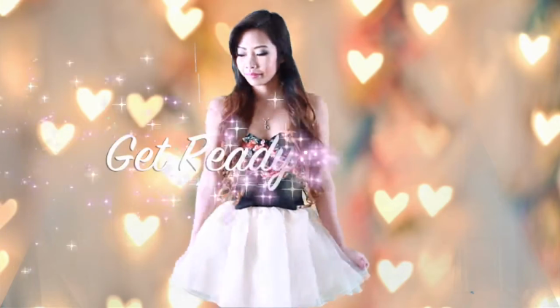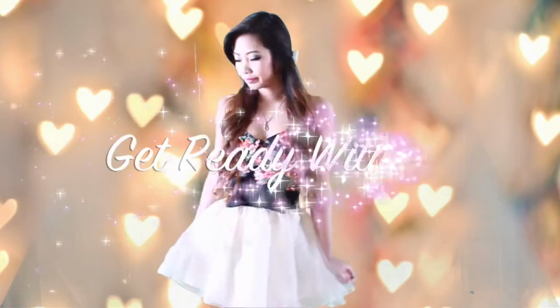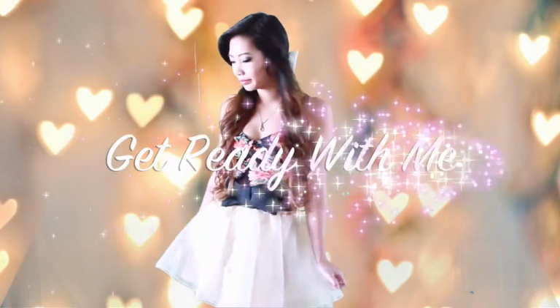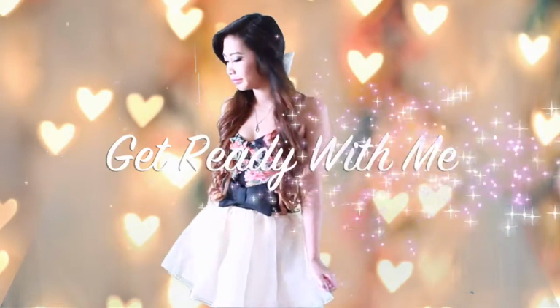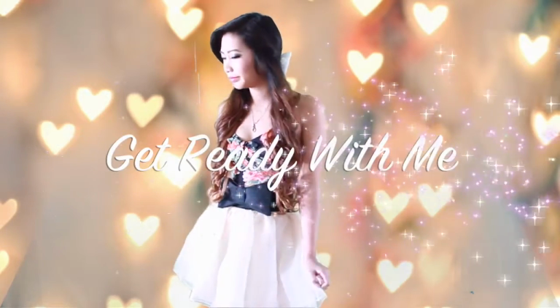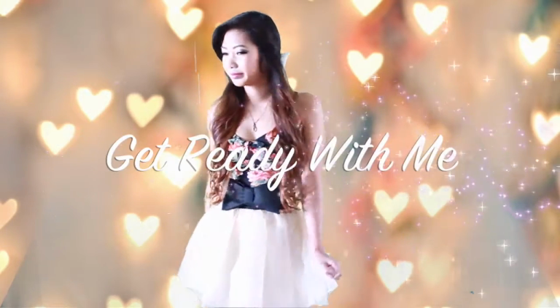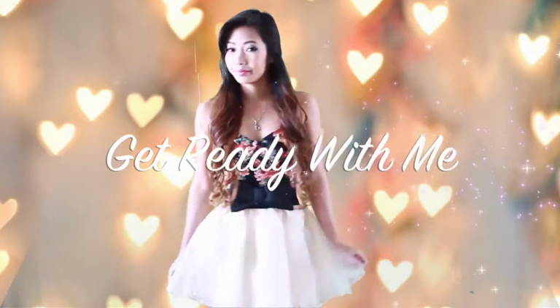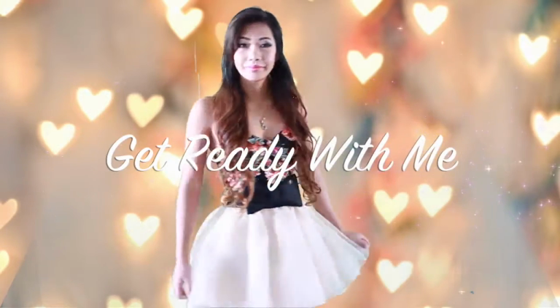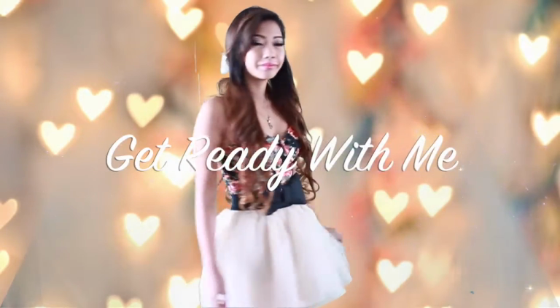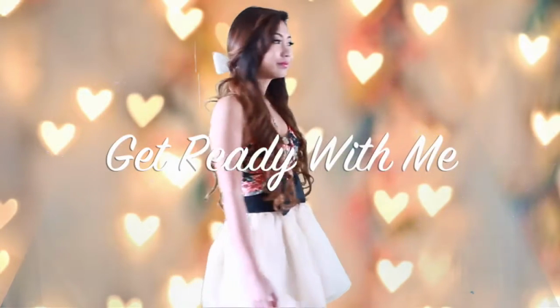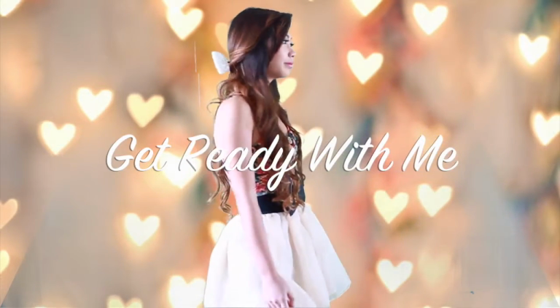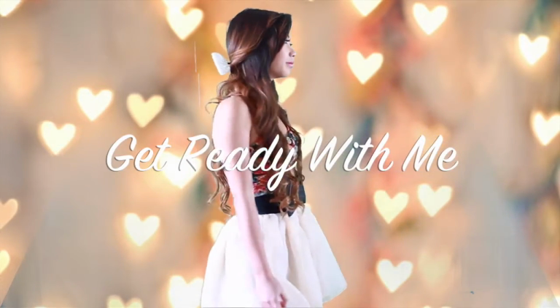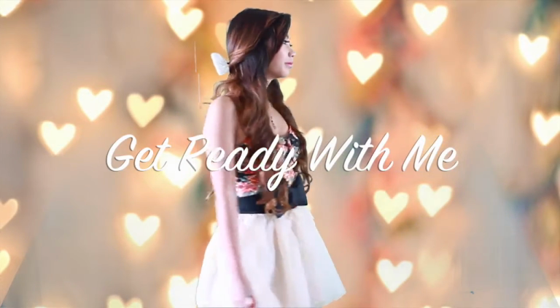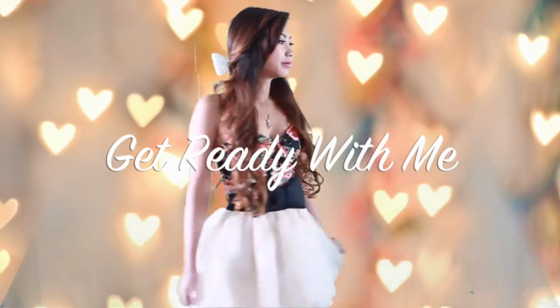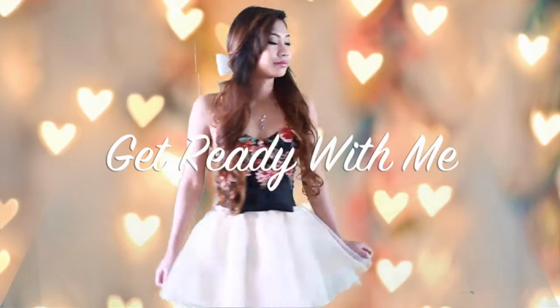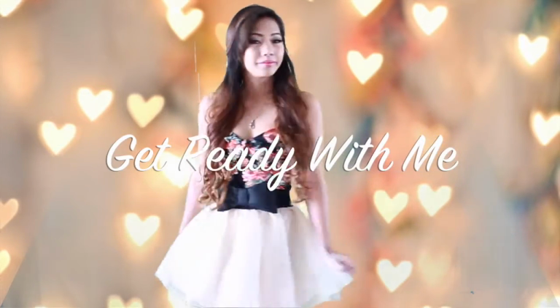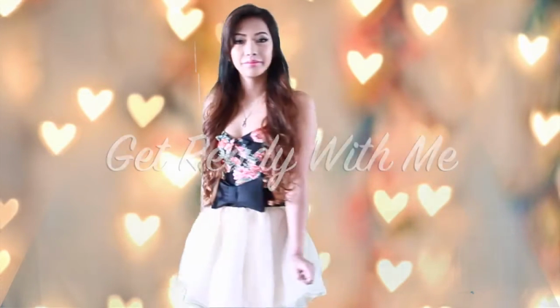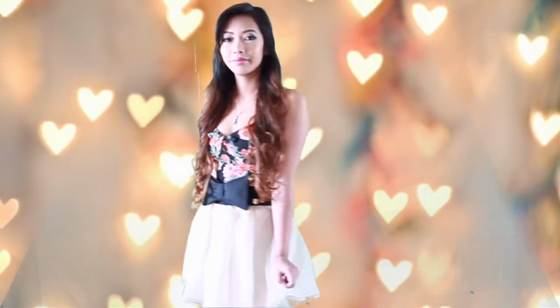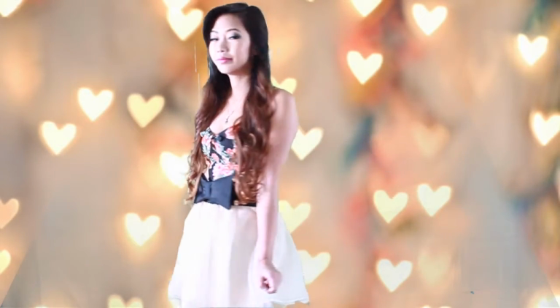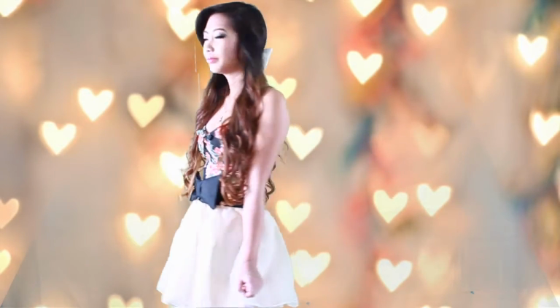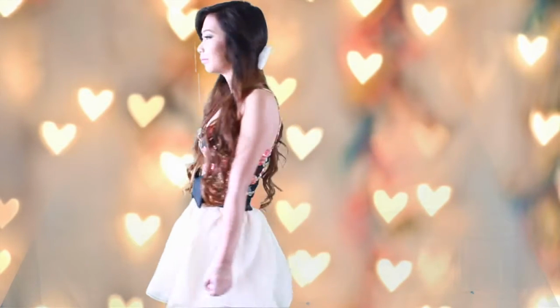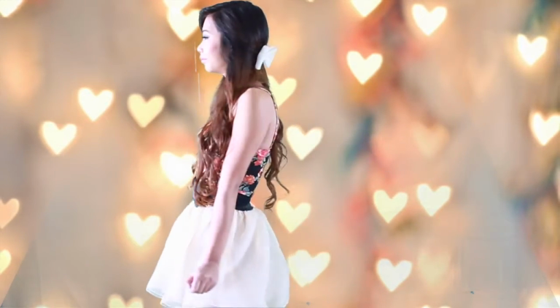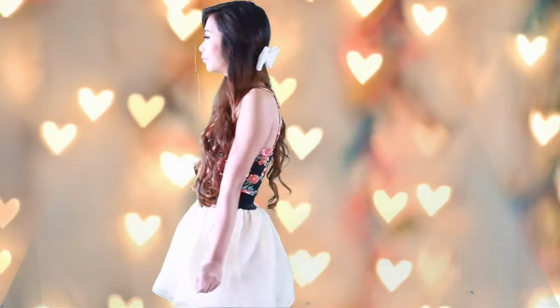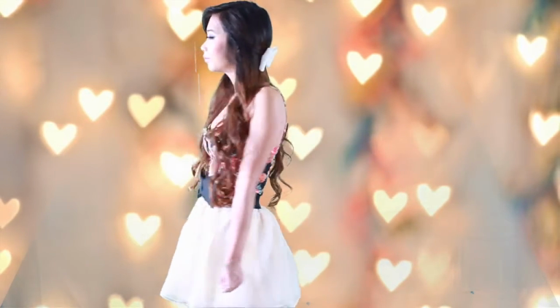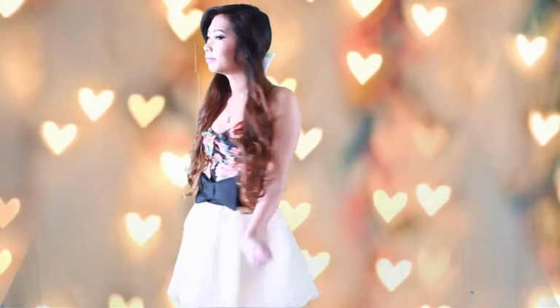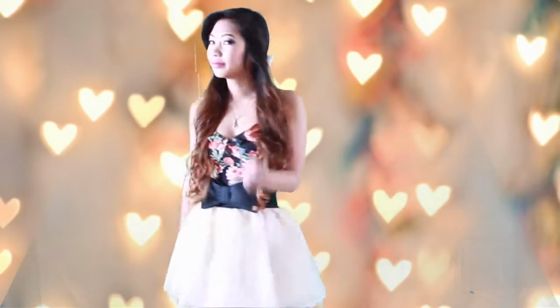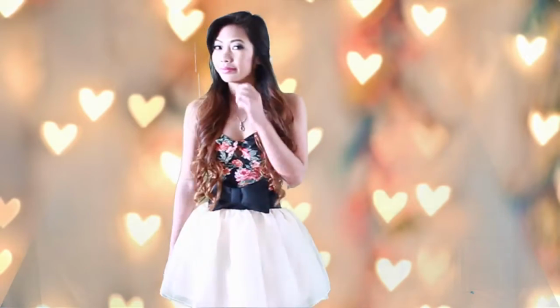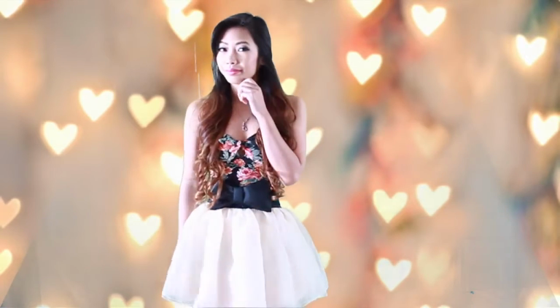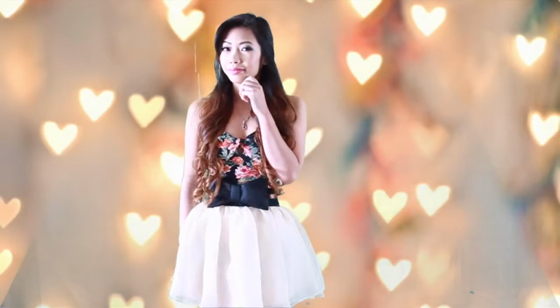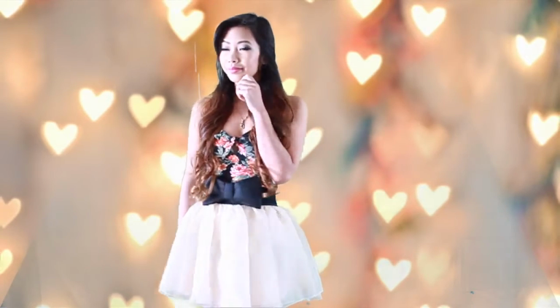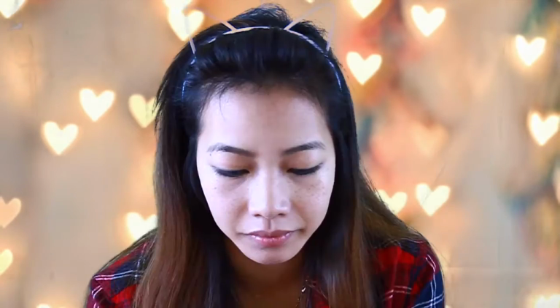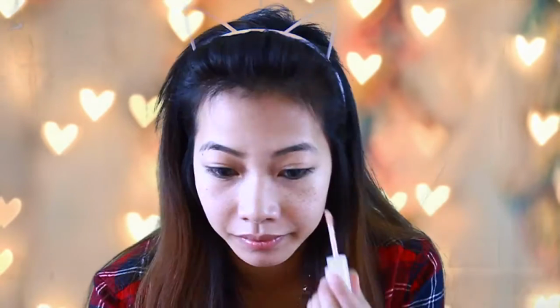Hi everyone! Today I'm going to do a Valentine's Day makeup, outfit, and hair tutorial.